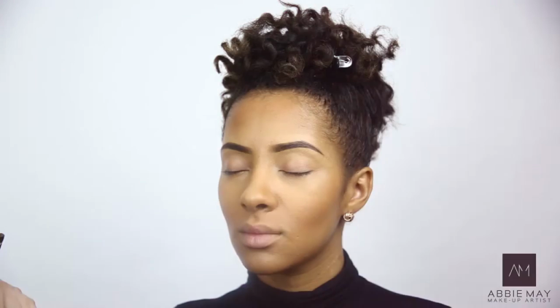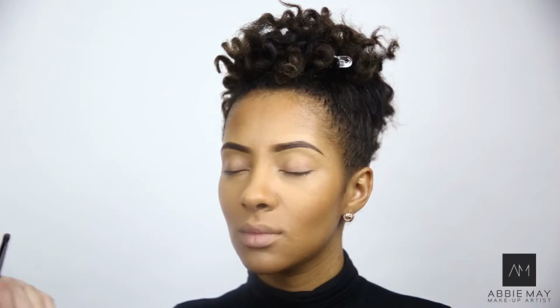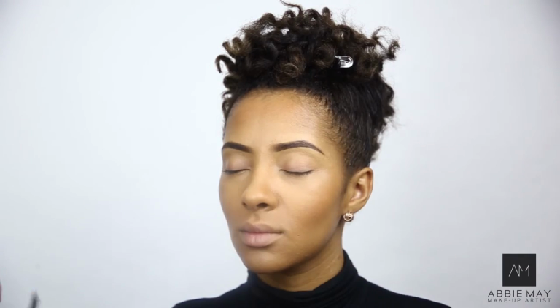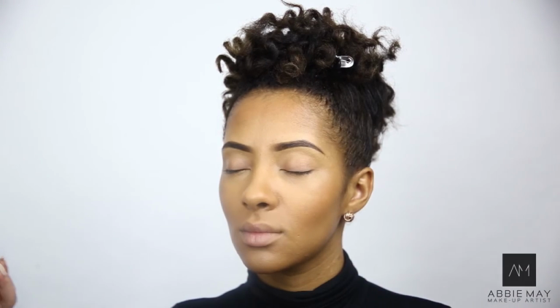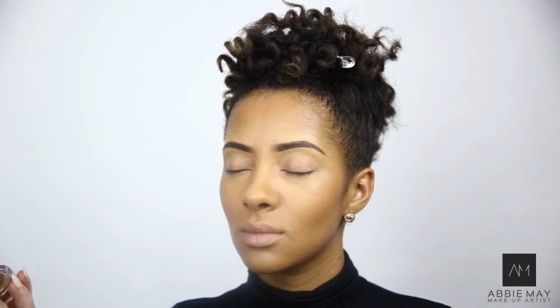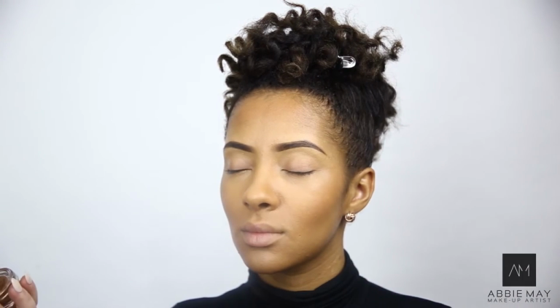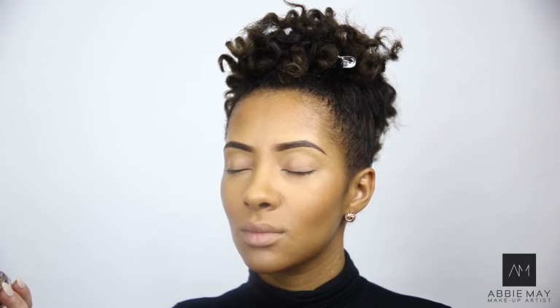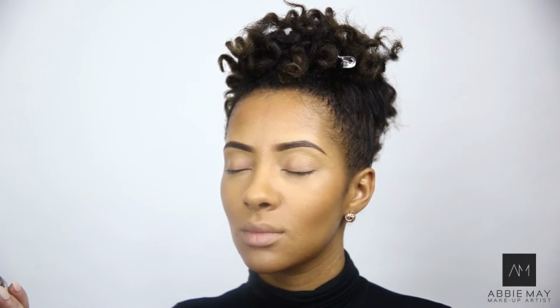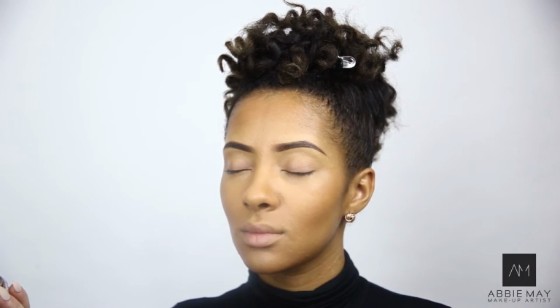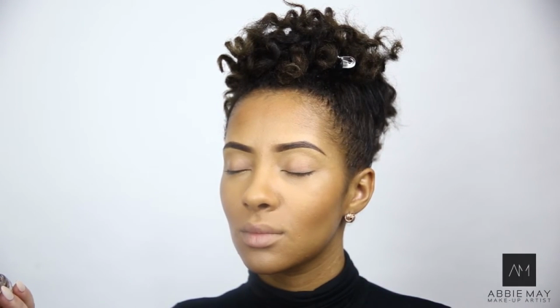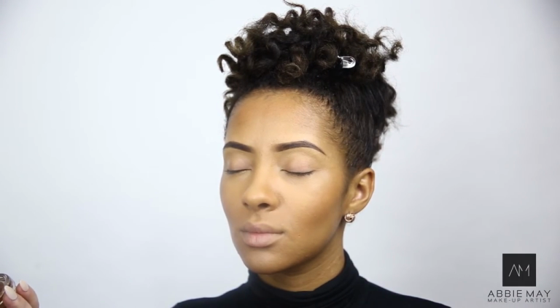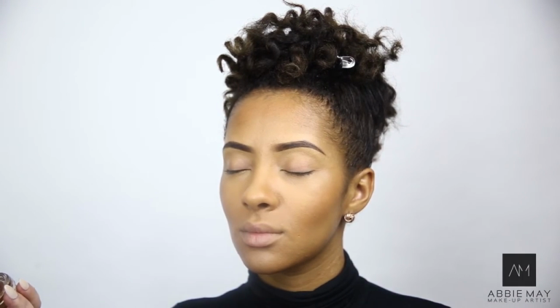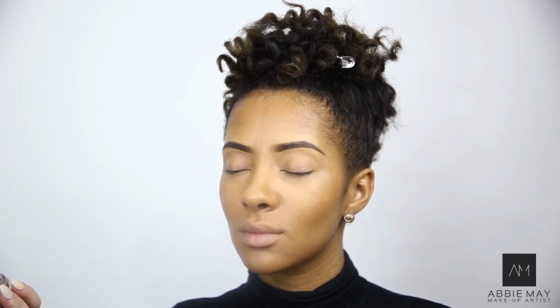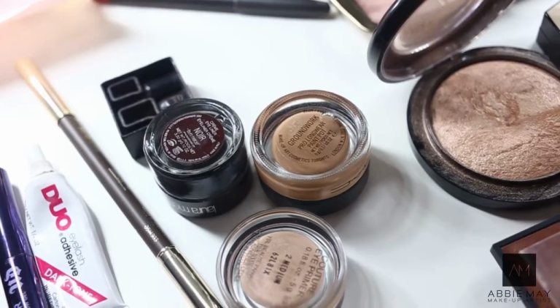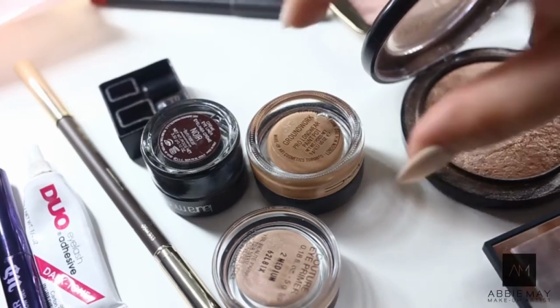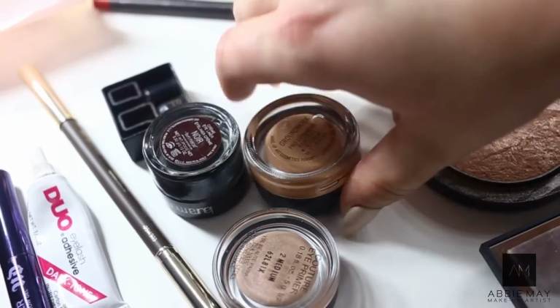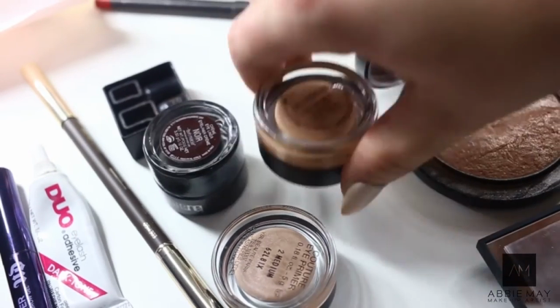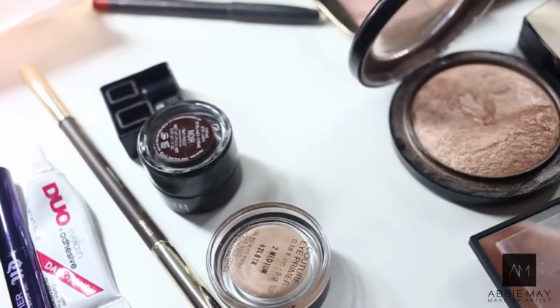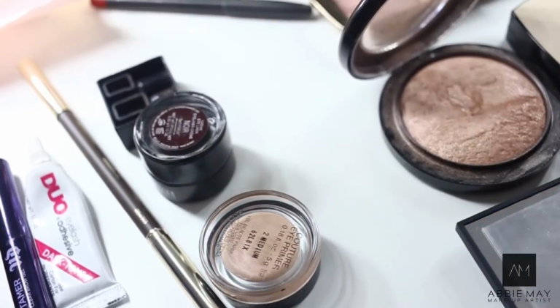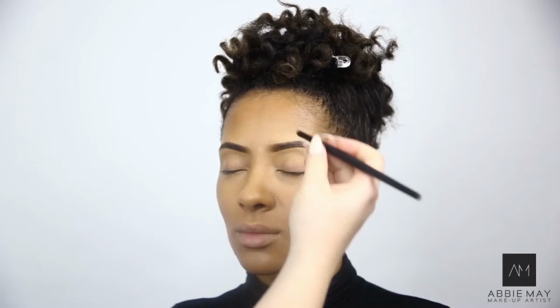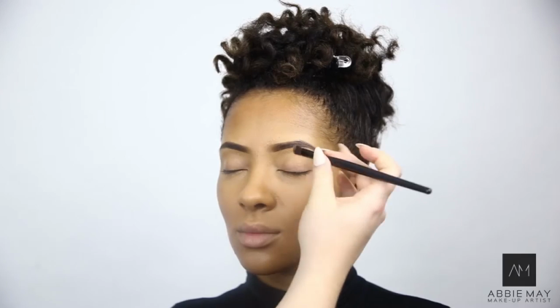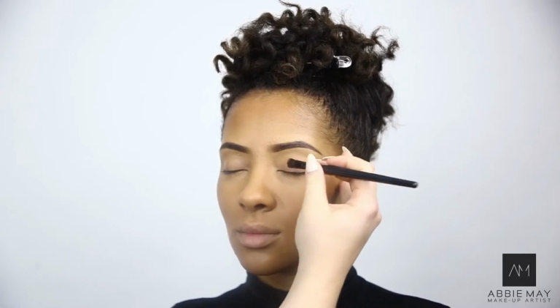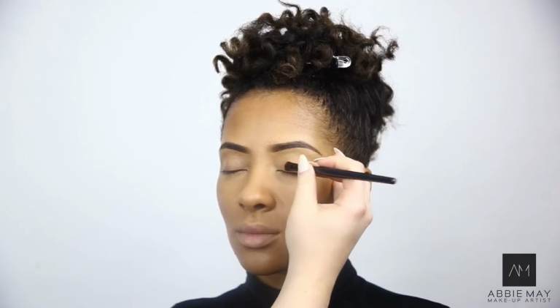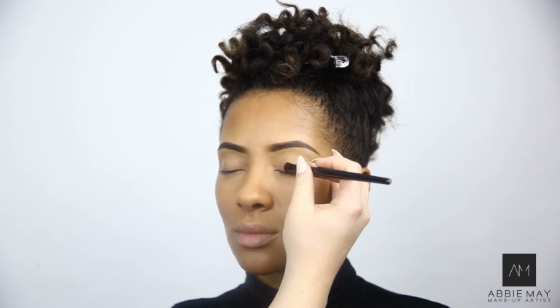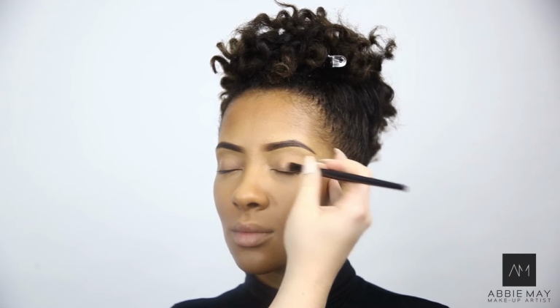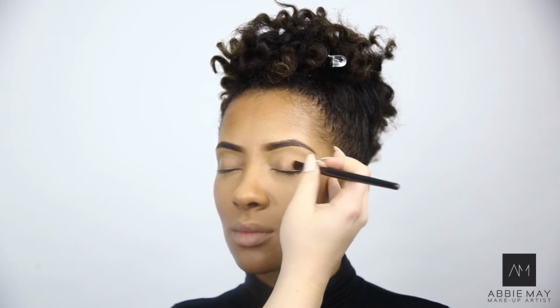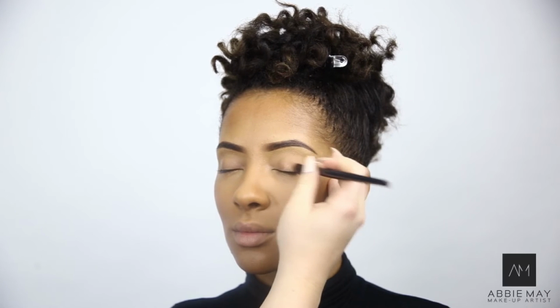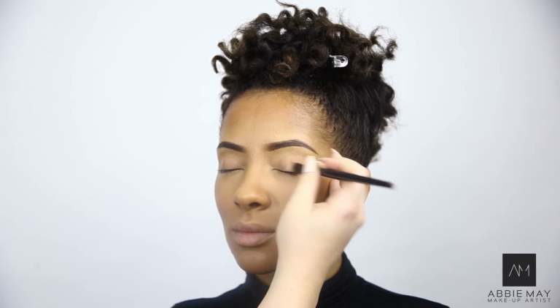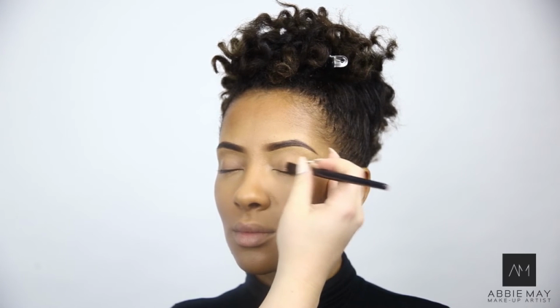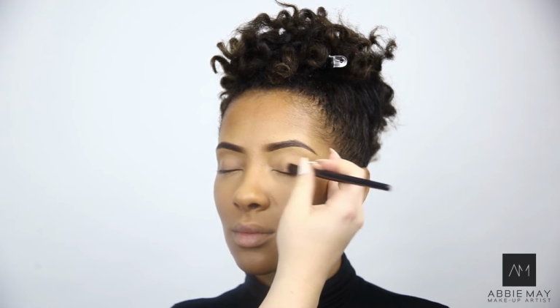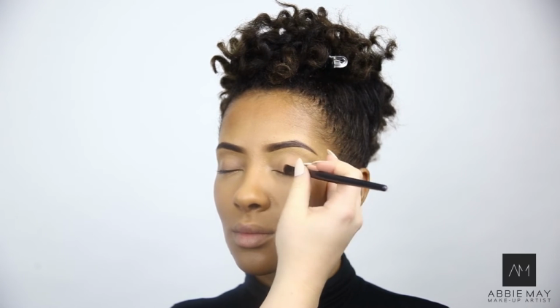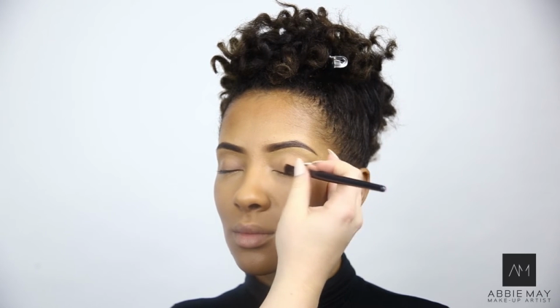So I'm just going to use a Pro Longwear Paint Pot by MAC, and this is Indian Wood. I'm placing this all over the eyelid.